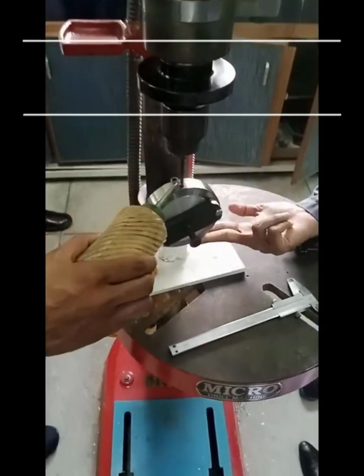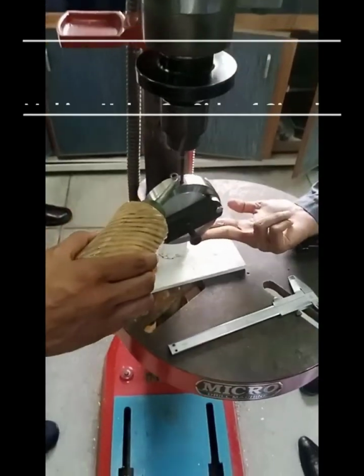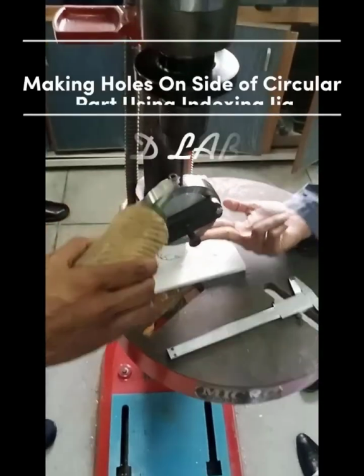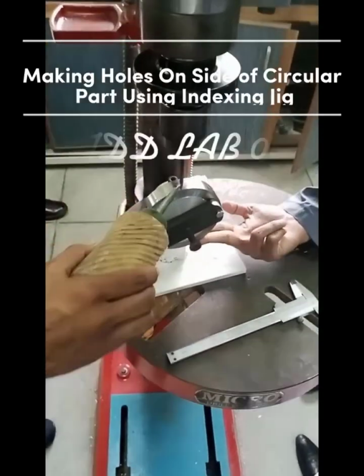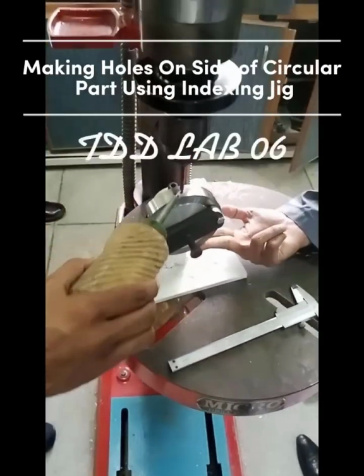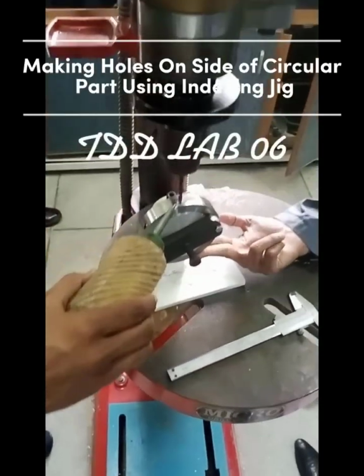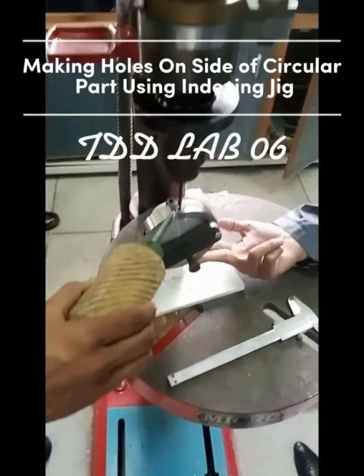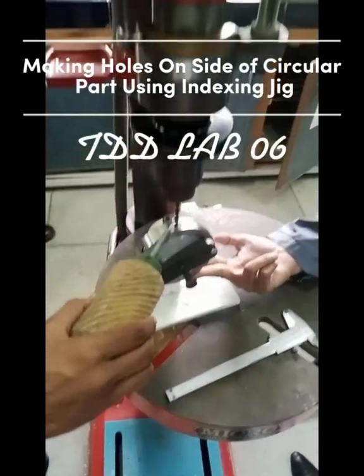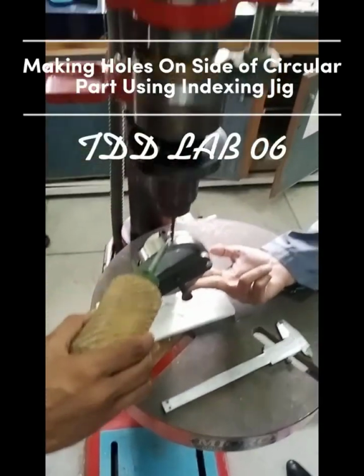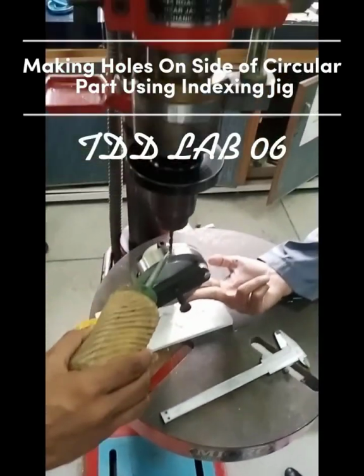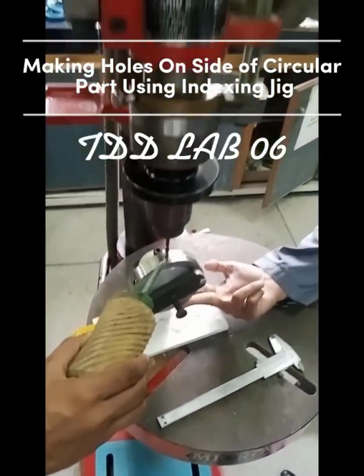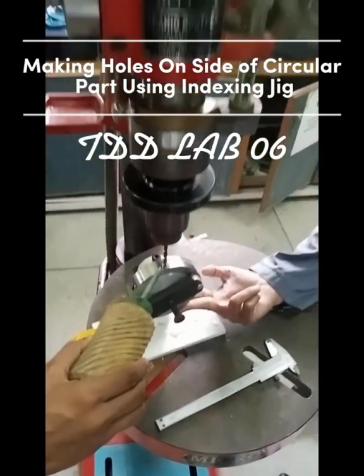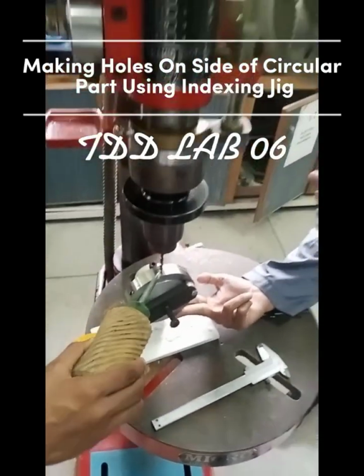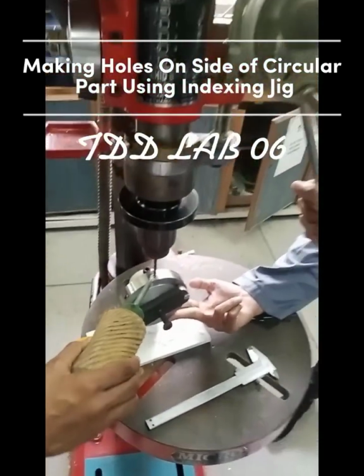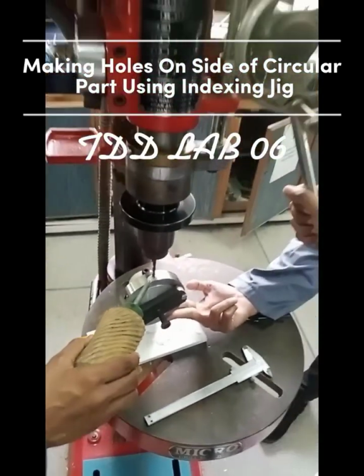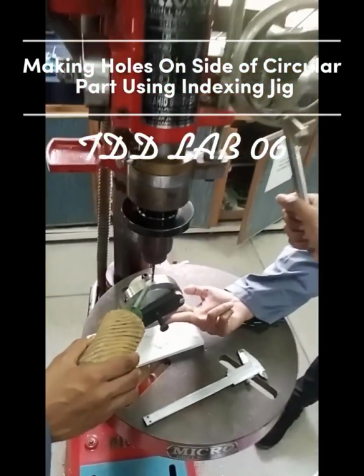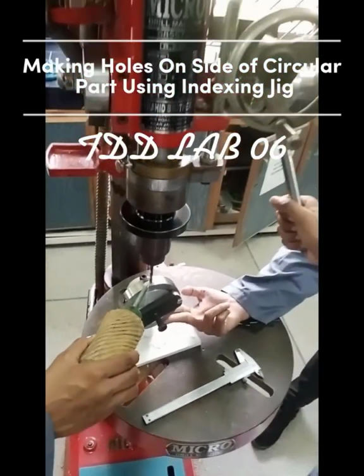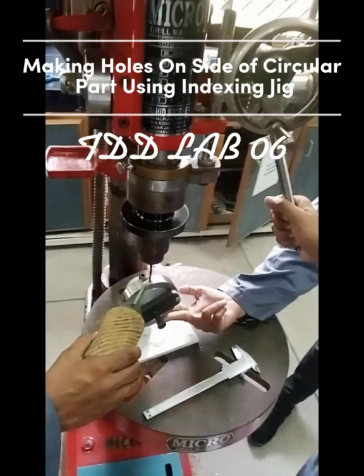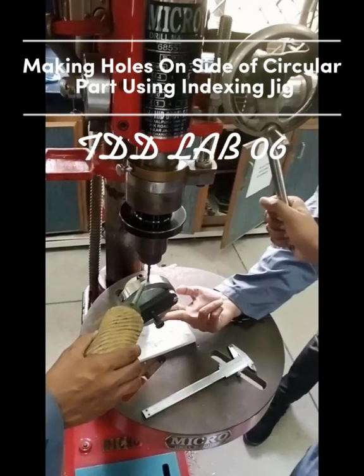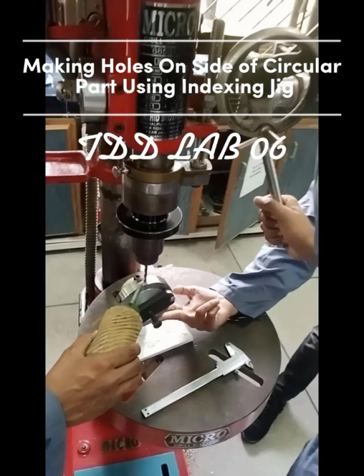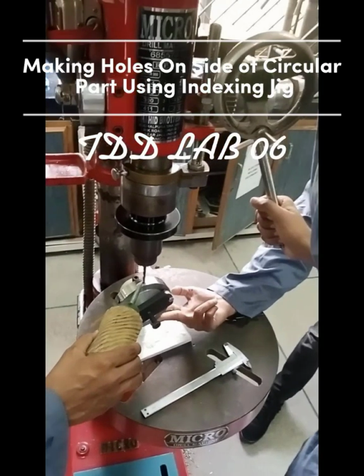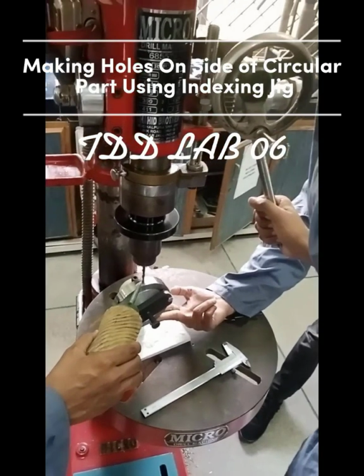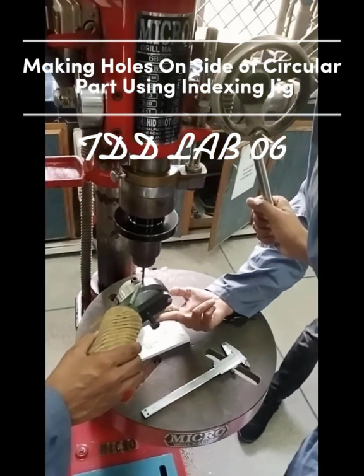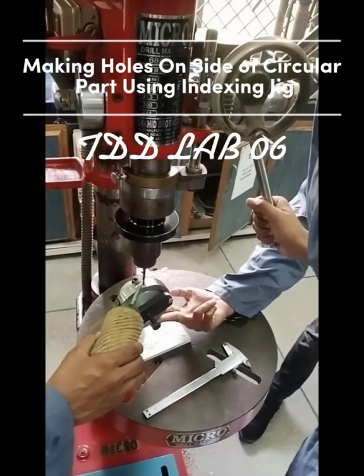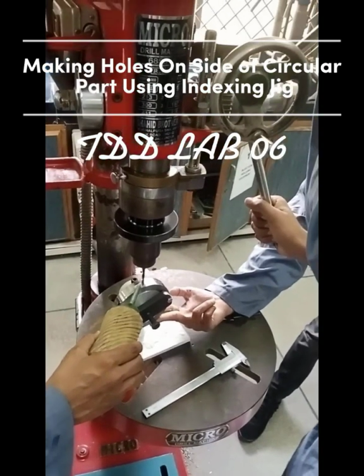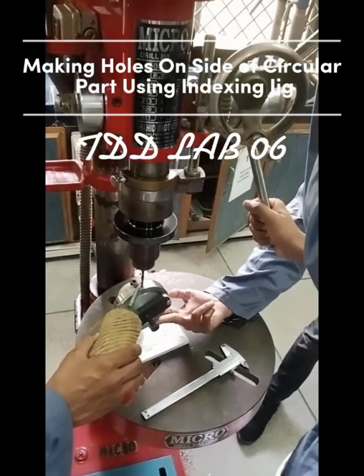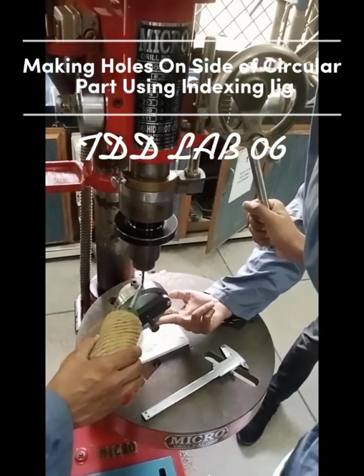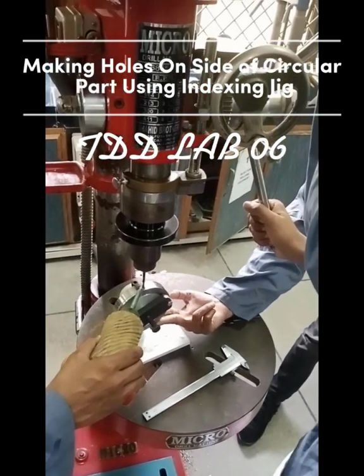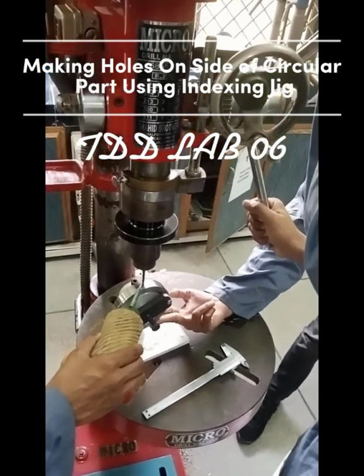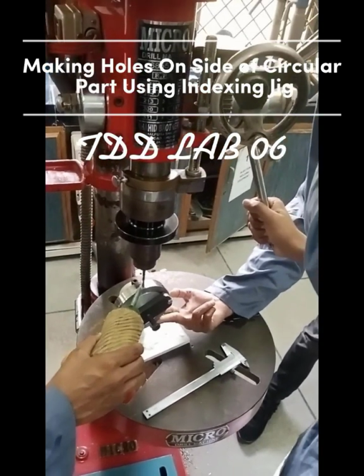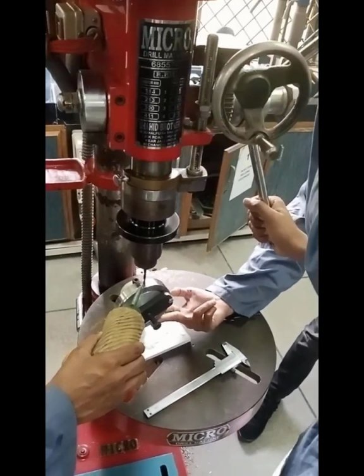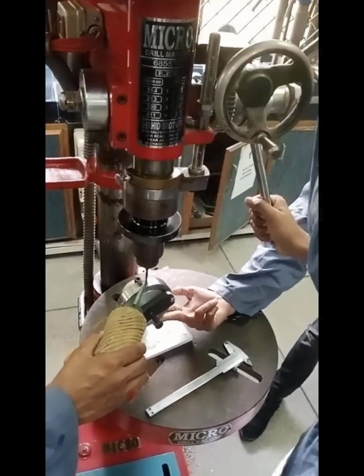Making holes on the side of a circular part using an indexing jig. TDD Lab 06.